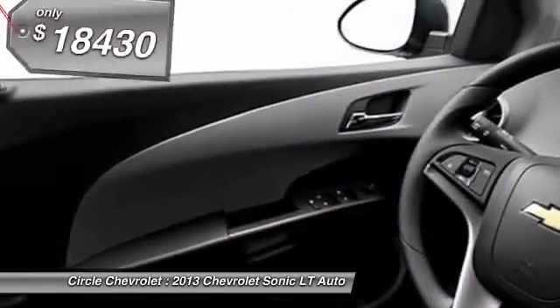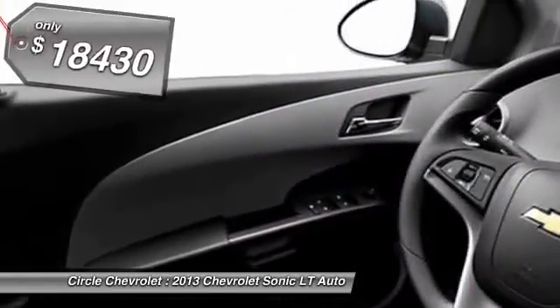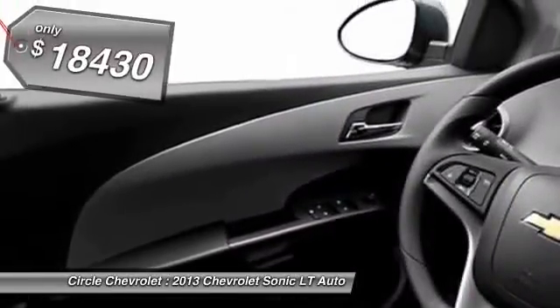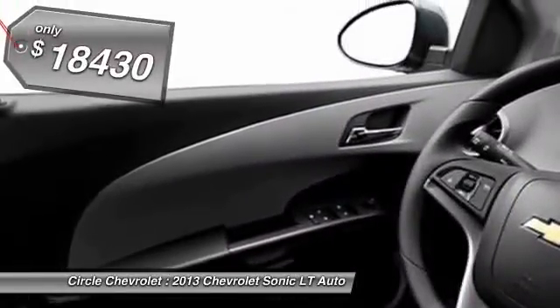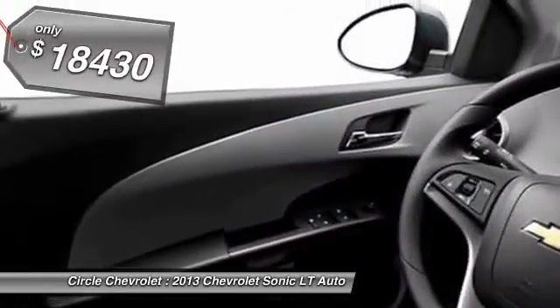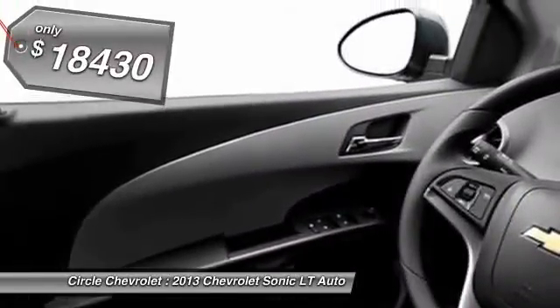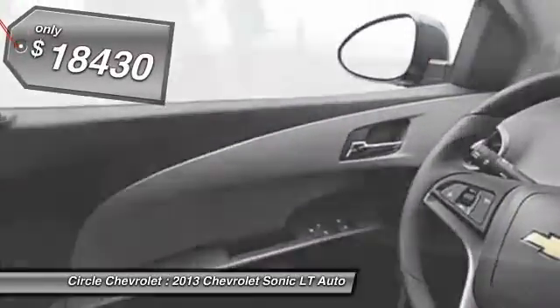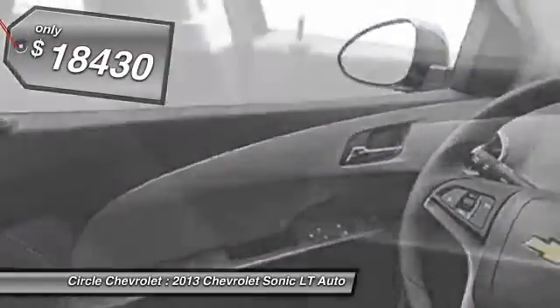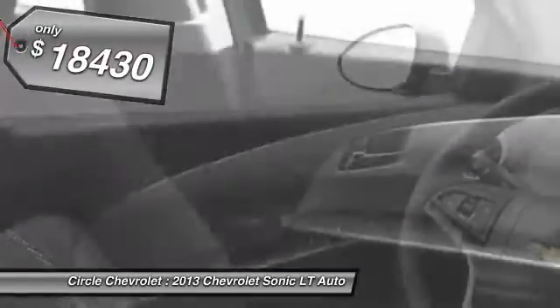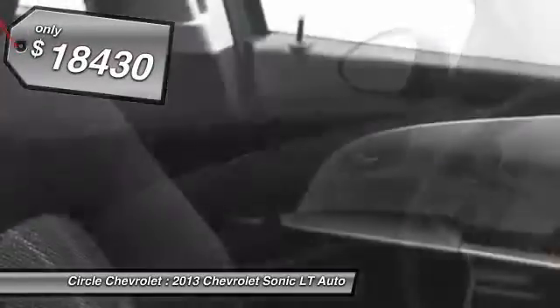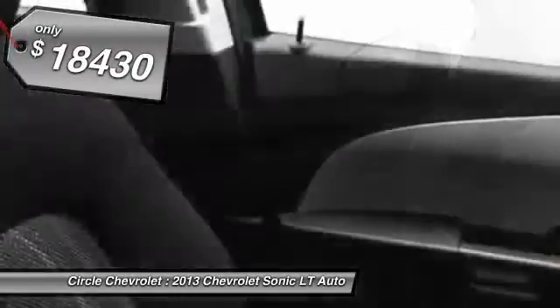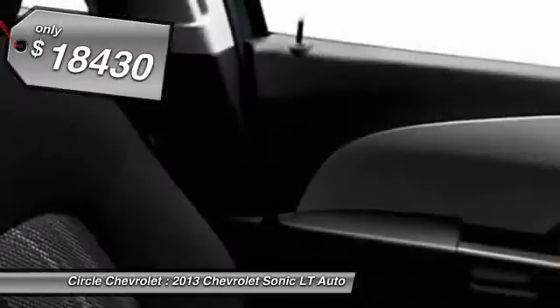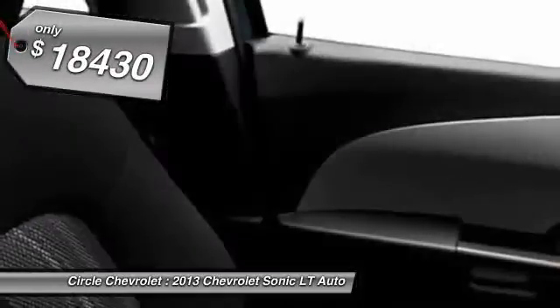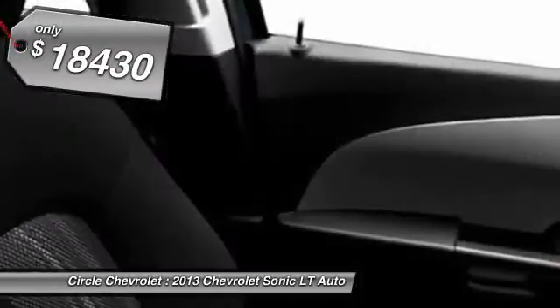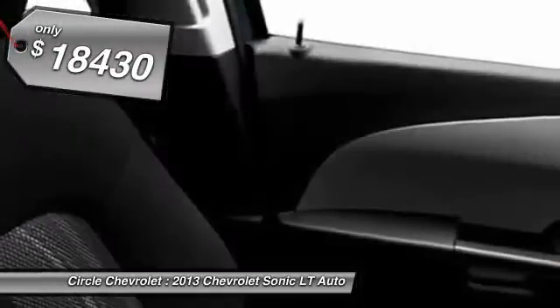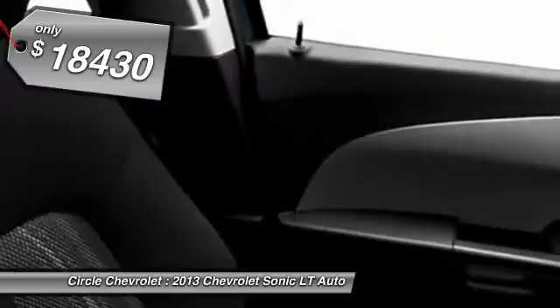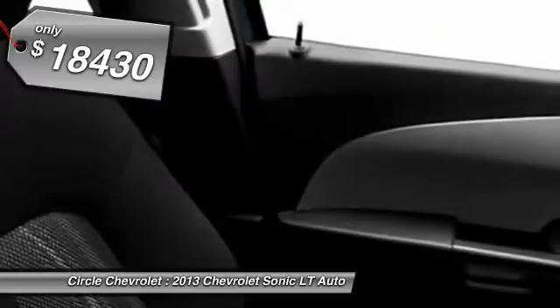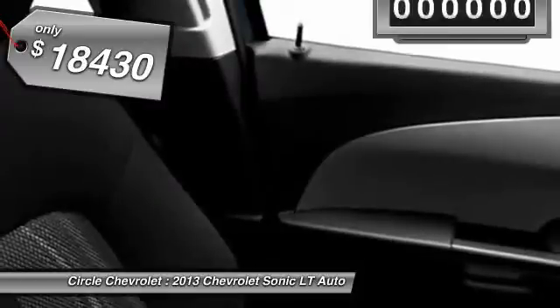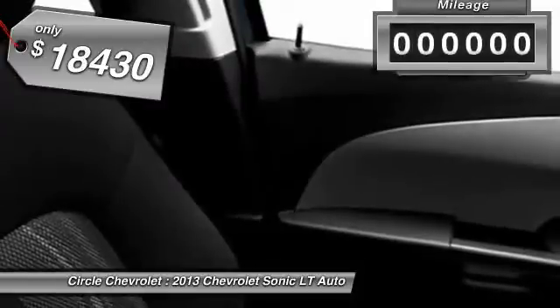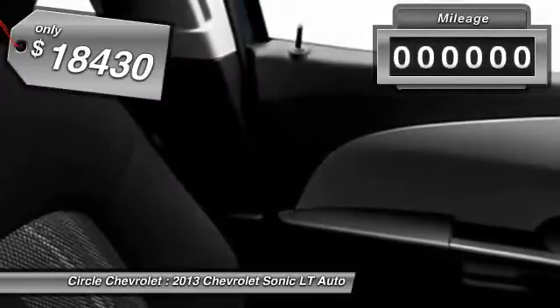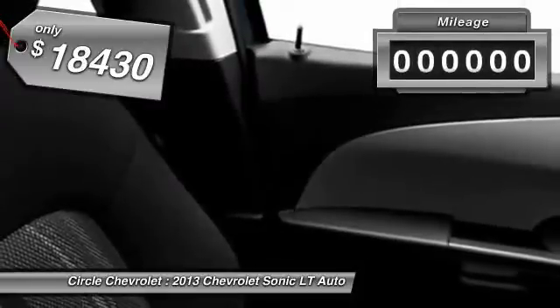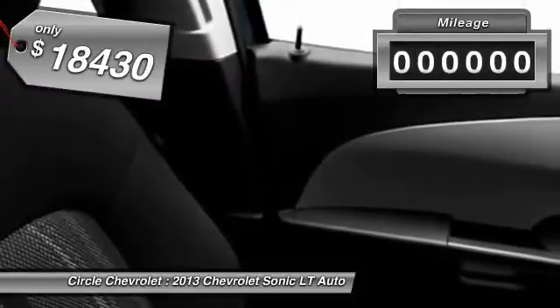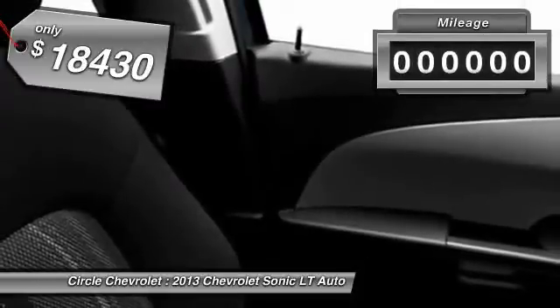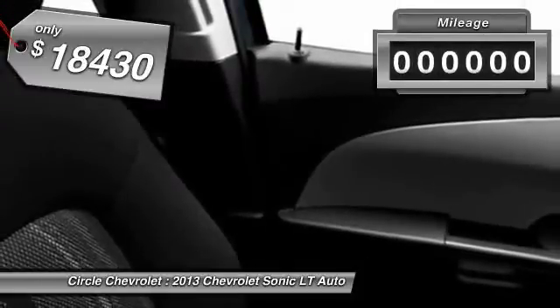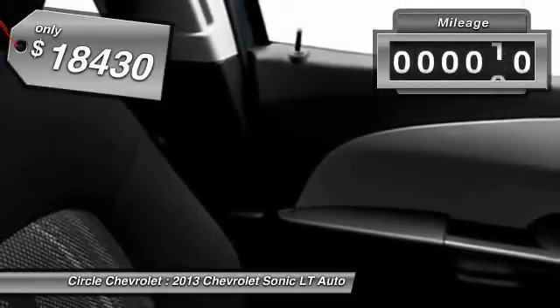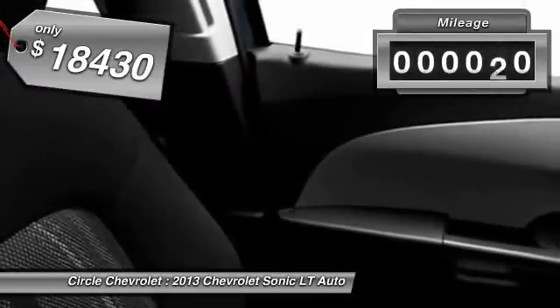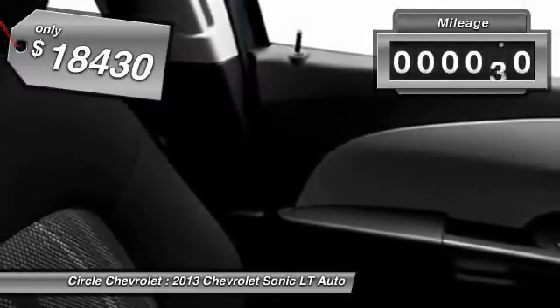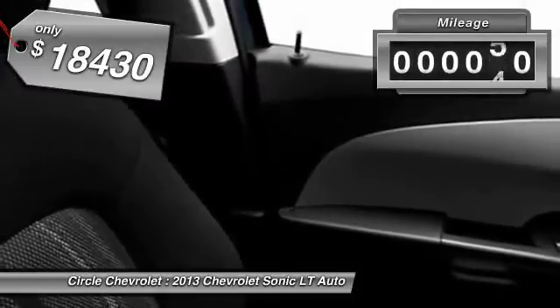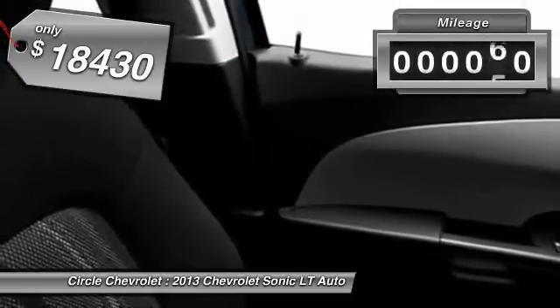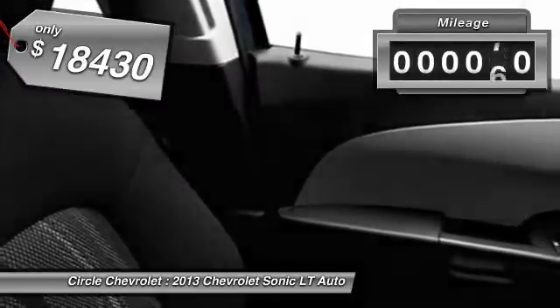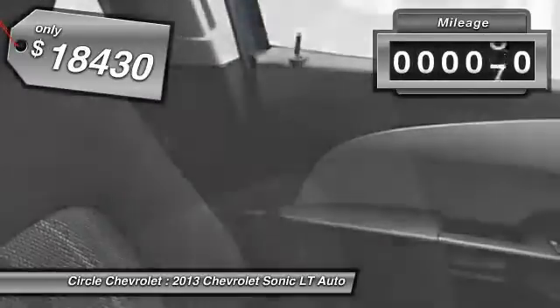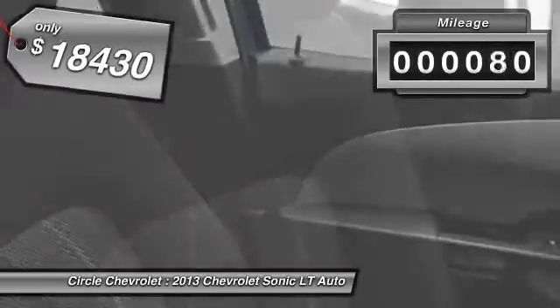And is priced below $20,000. This vehicle has less than 100 miles.